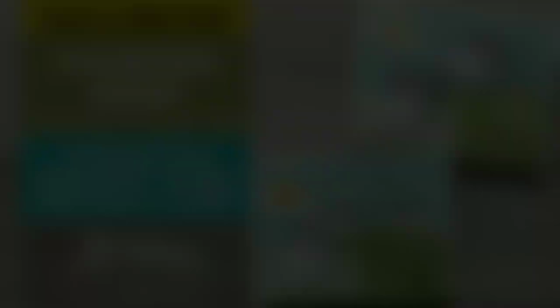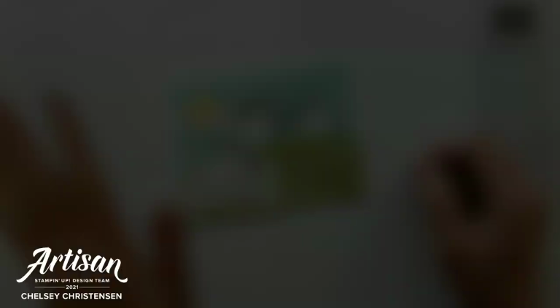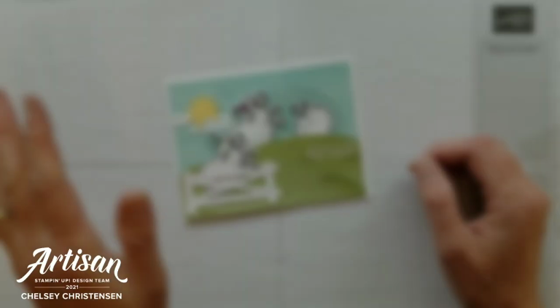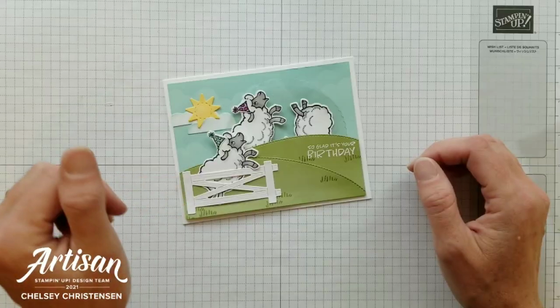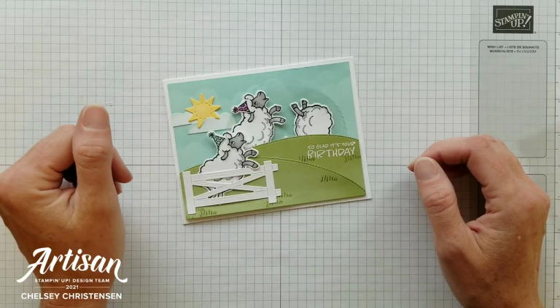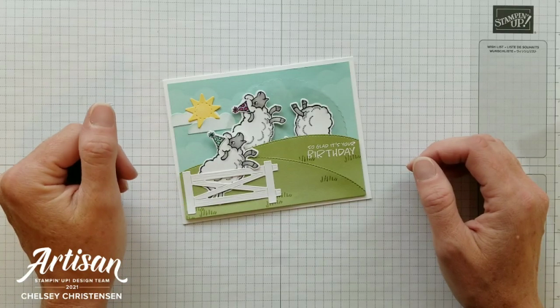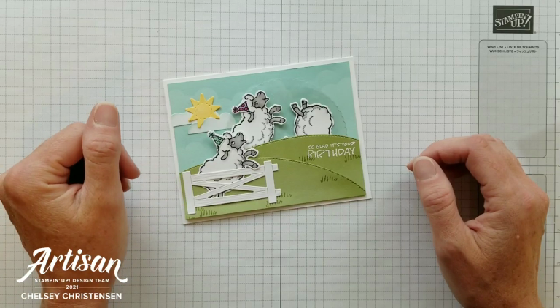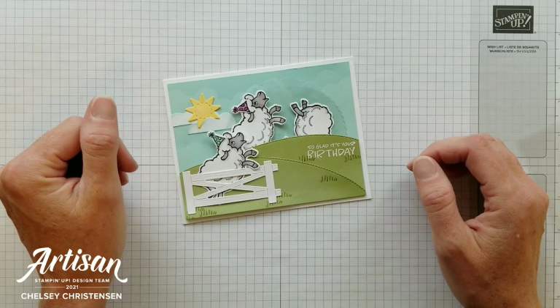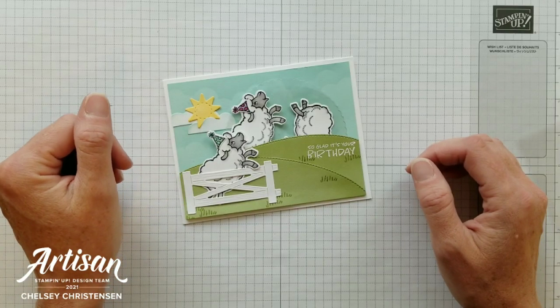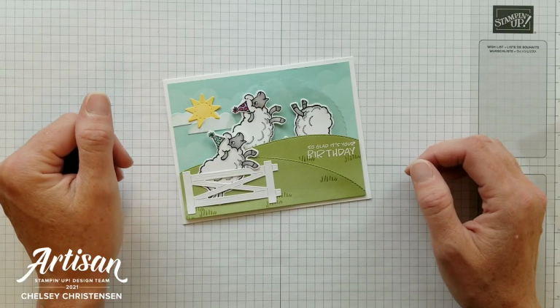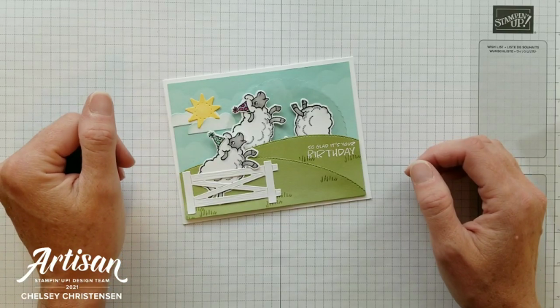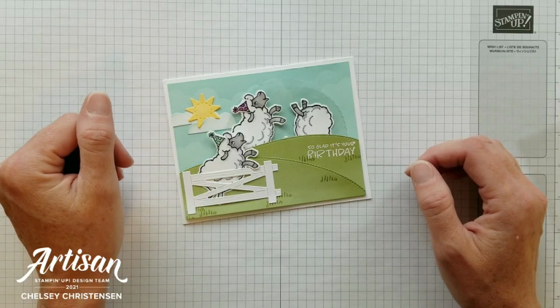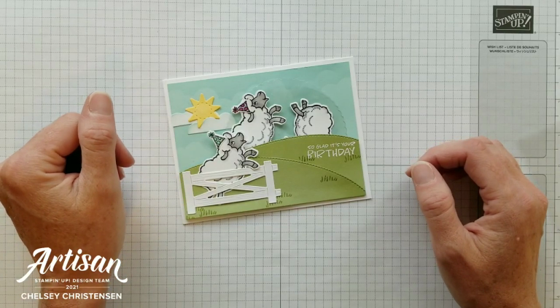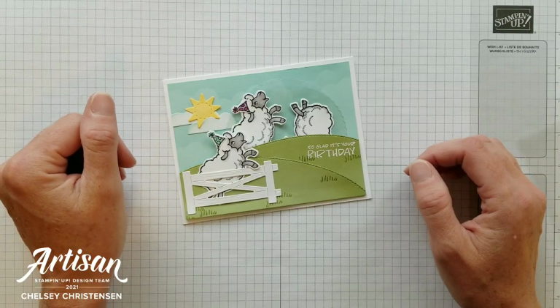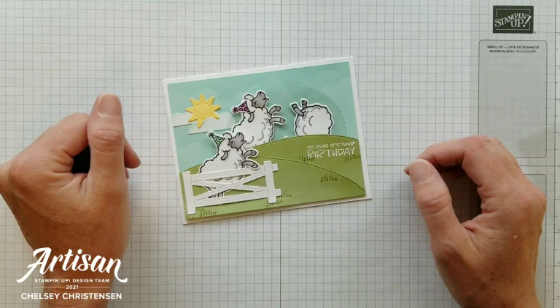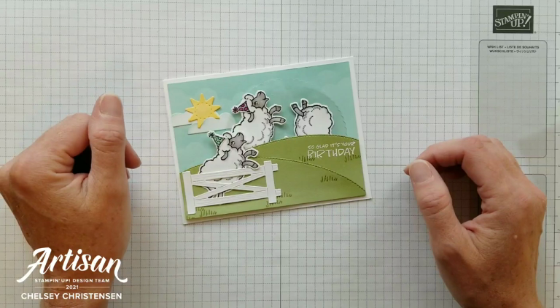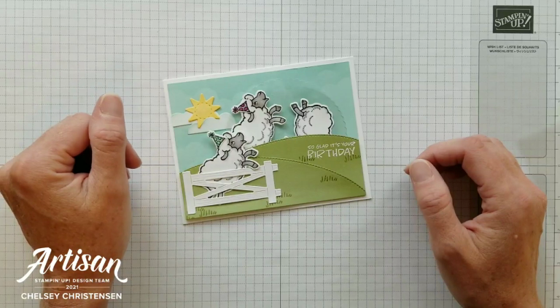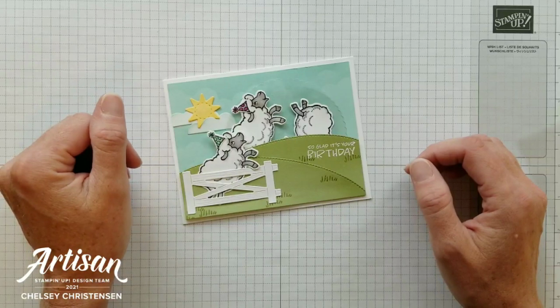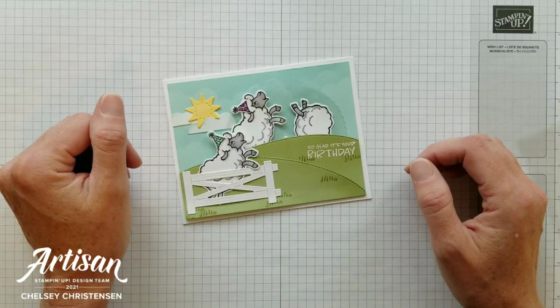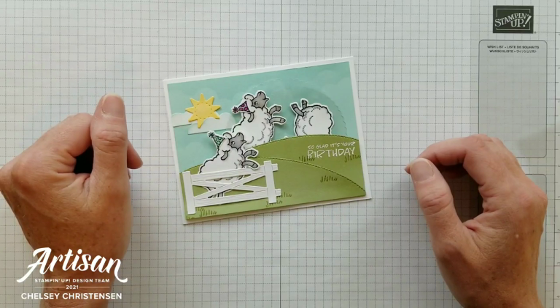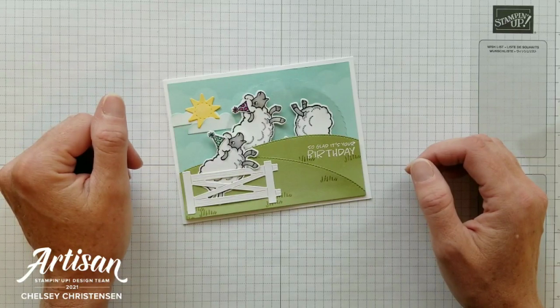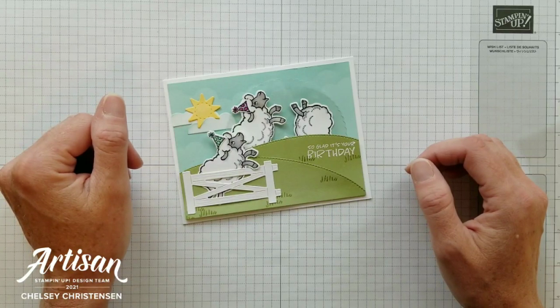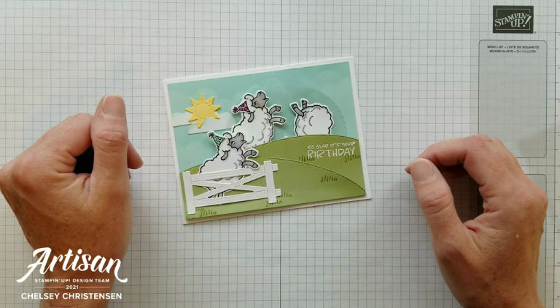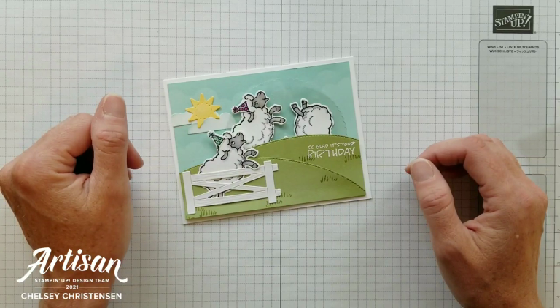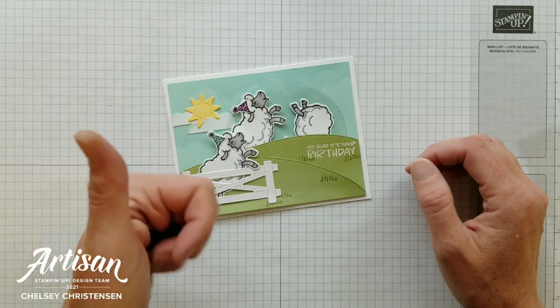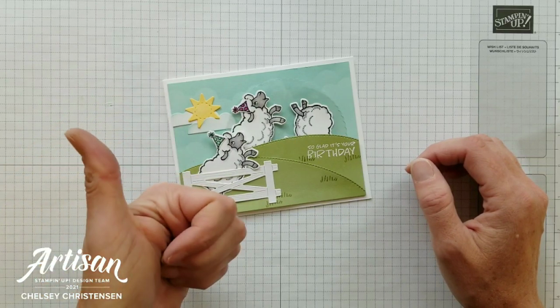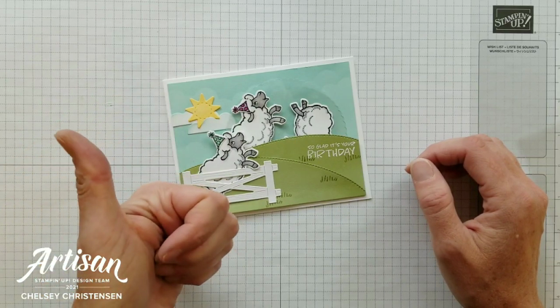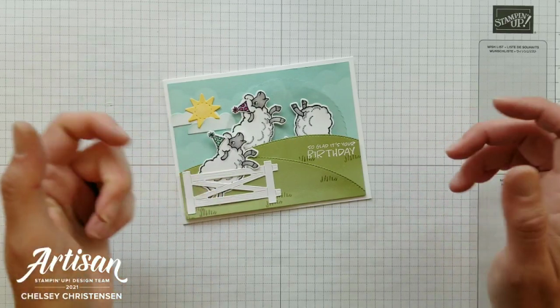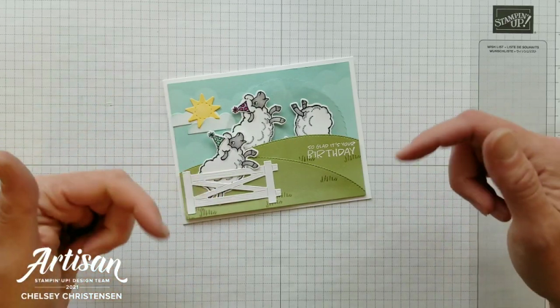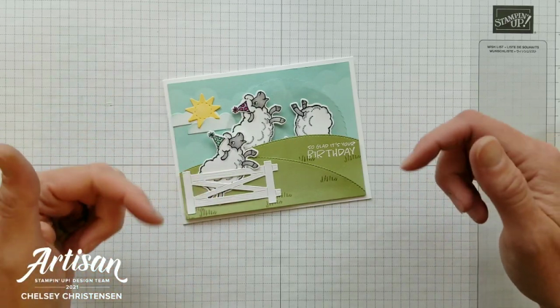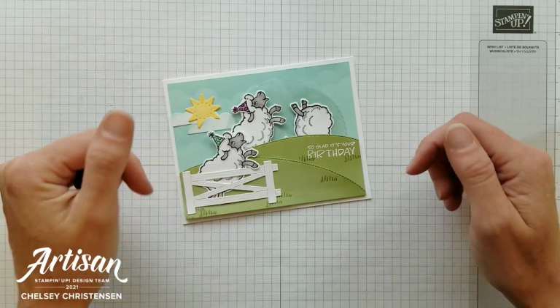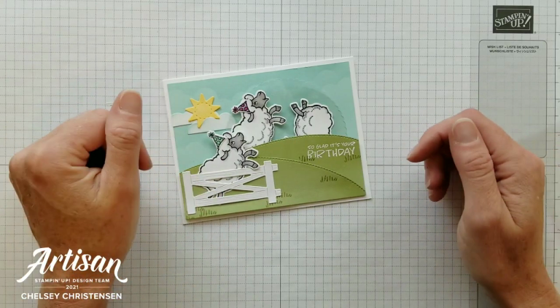Hi everyone and welcome to Creative Chelsea. If you like this video please let me know by giving it a thumbs up or commenting below.